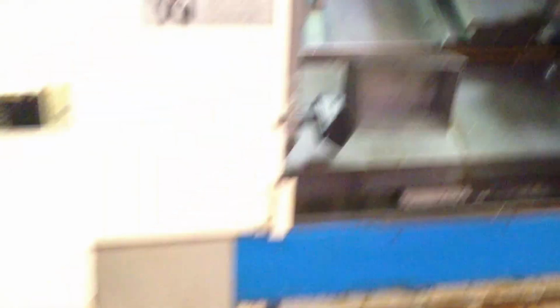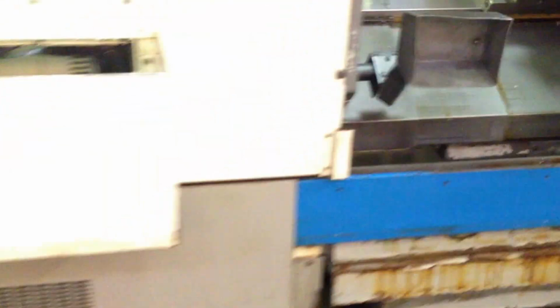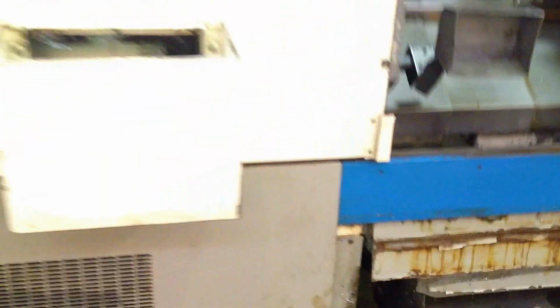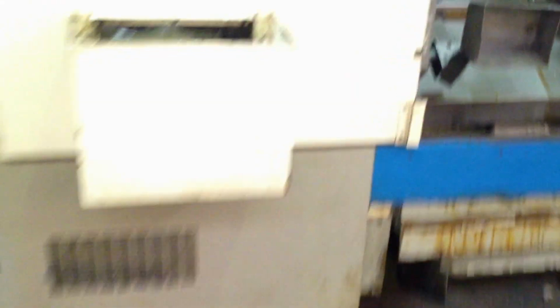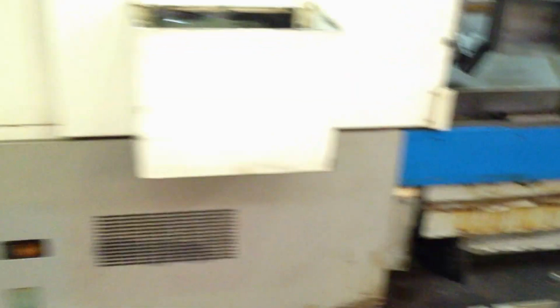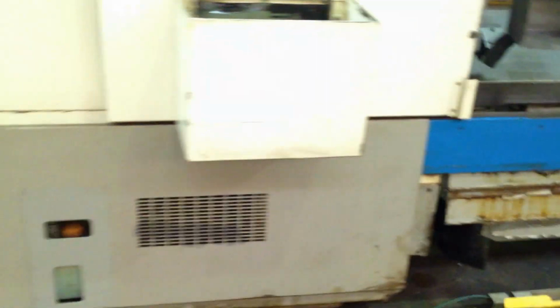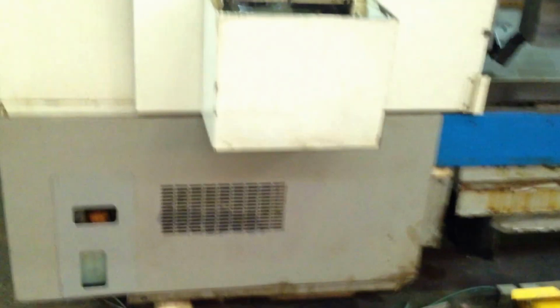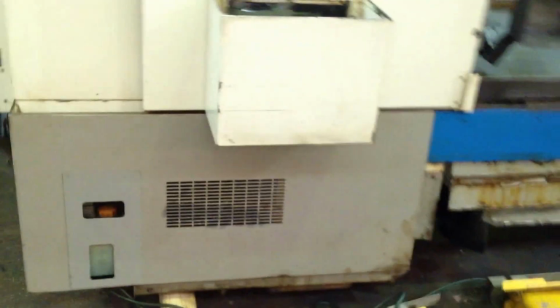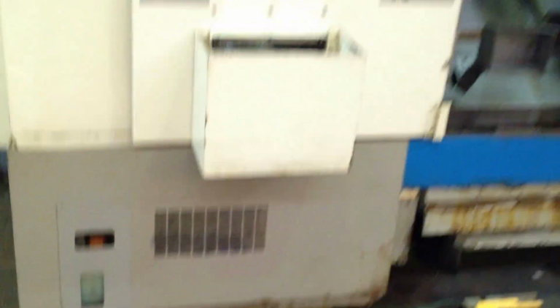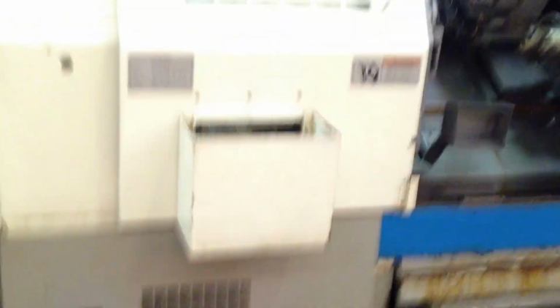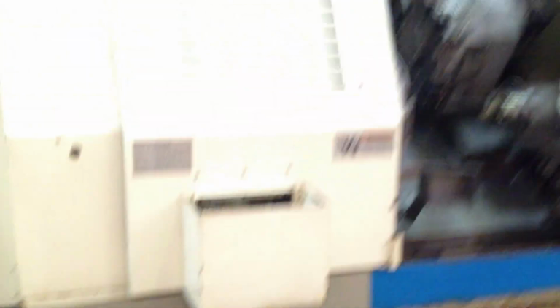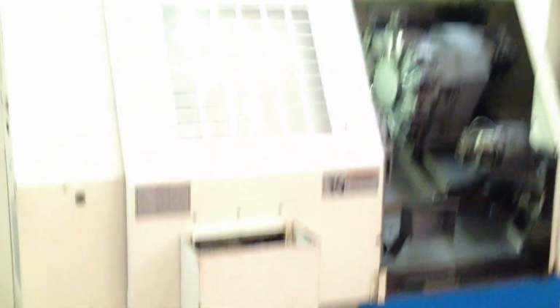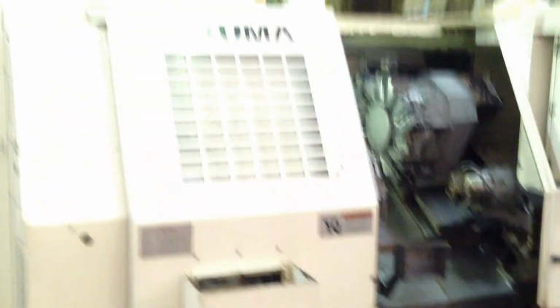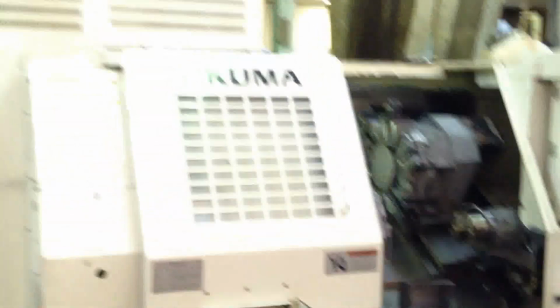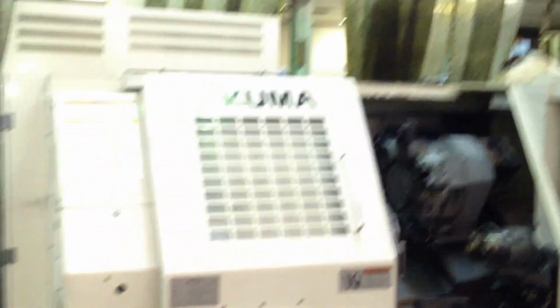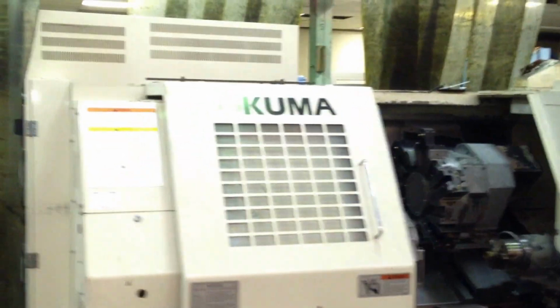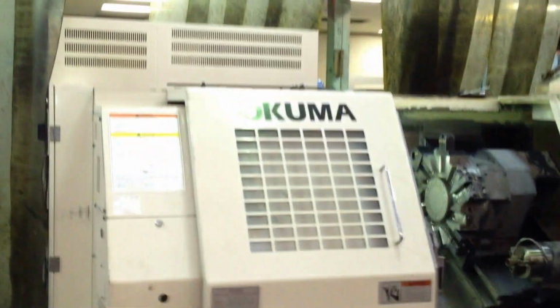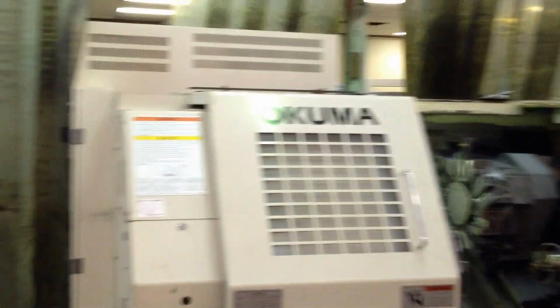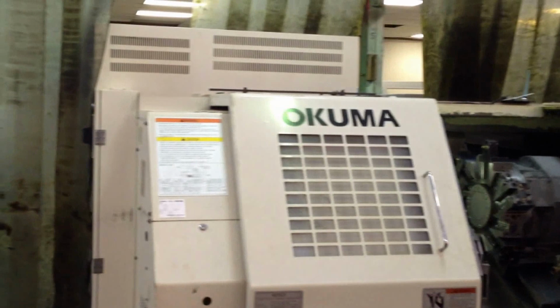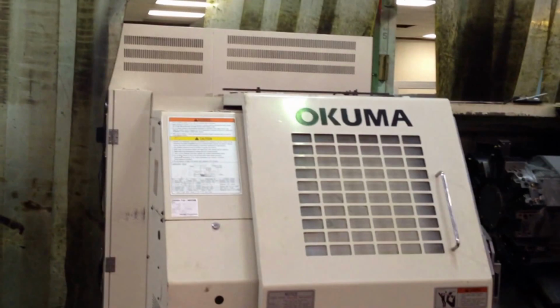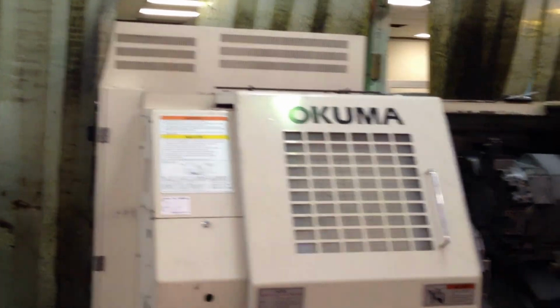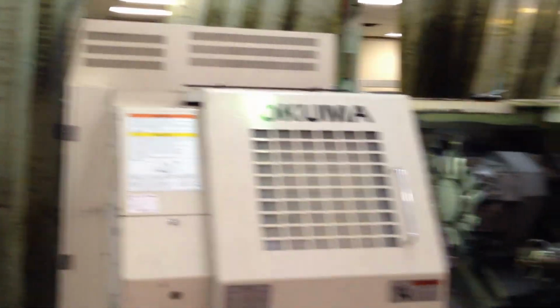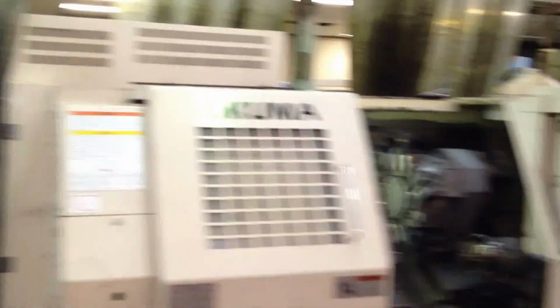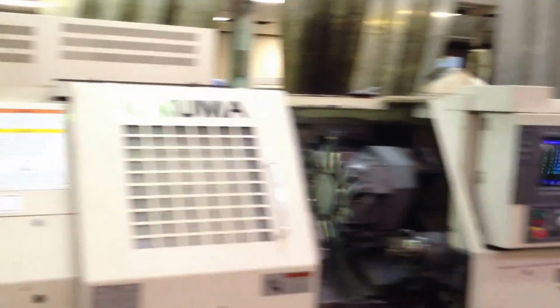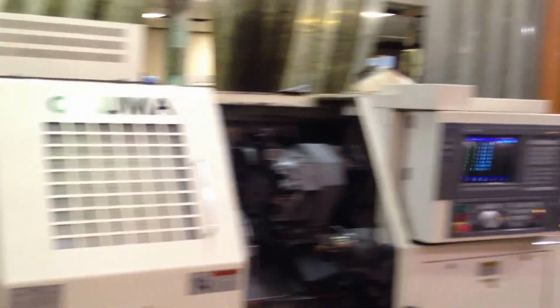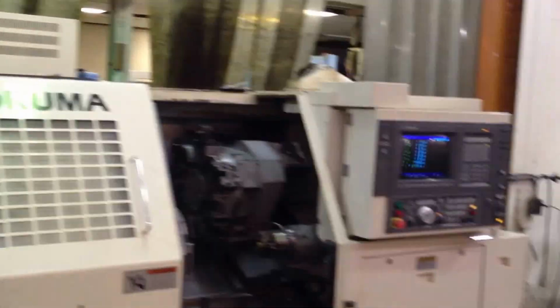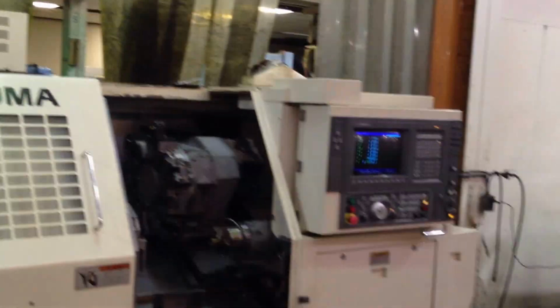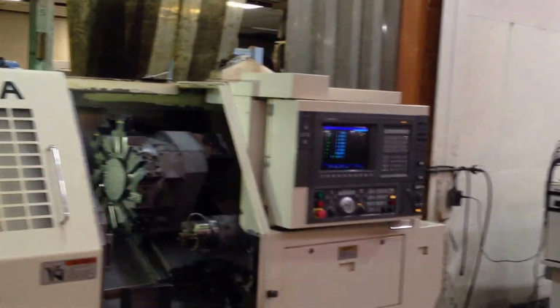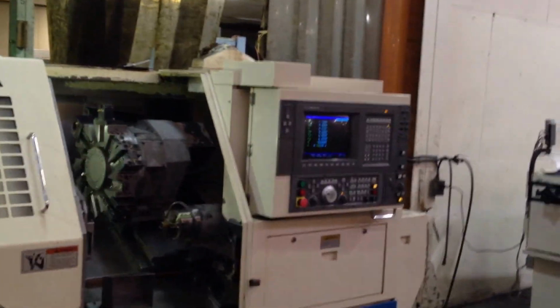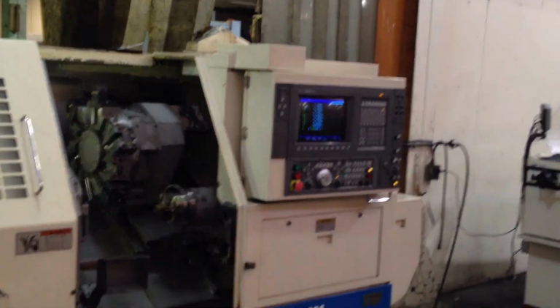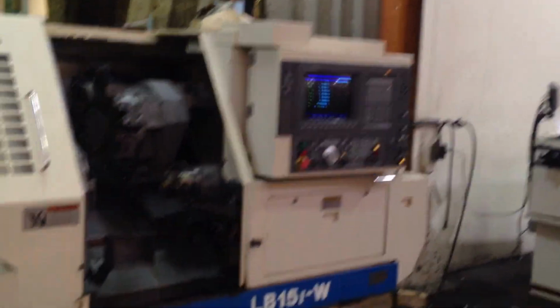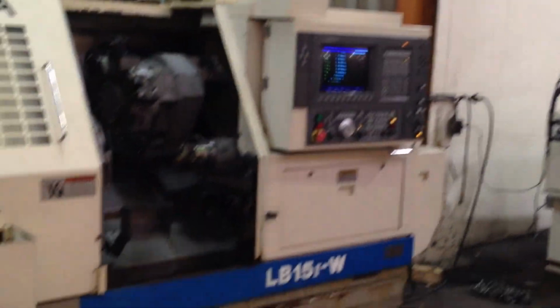We have manuals with the machine as well. What's it wired? 220.